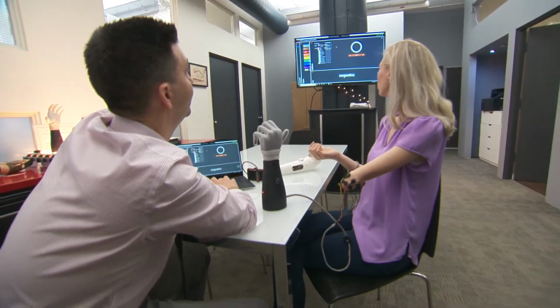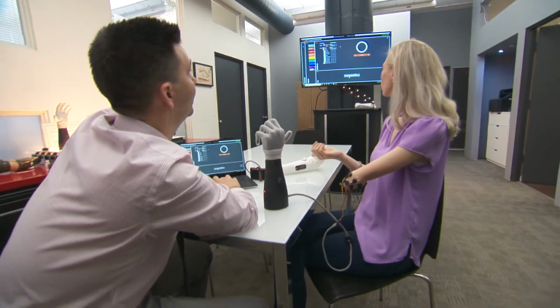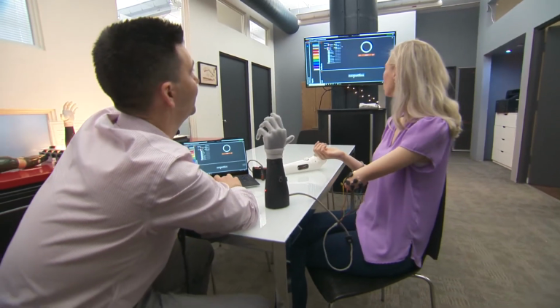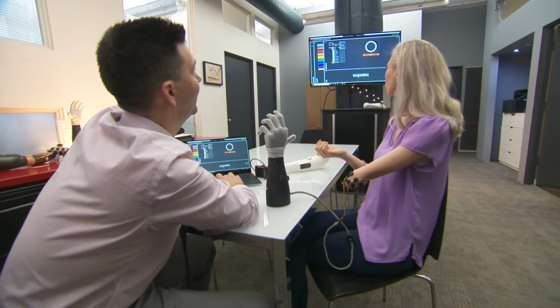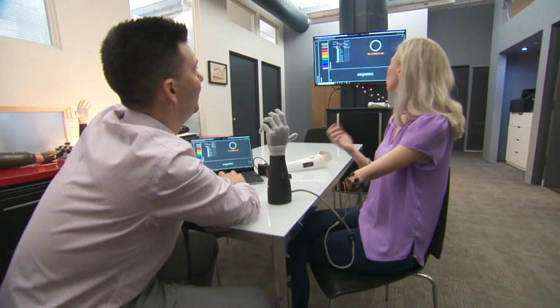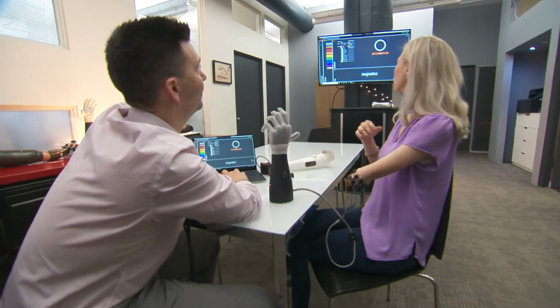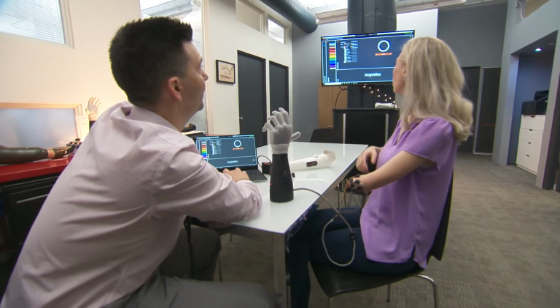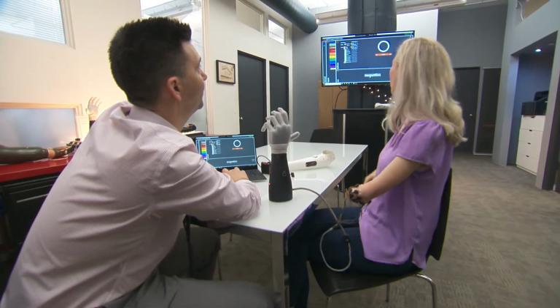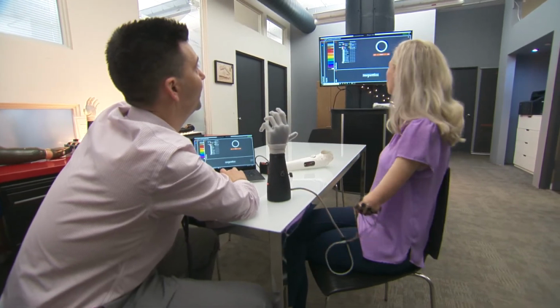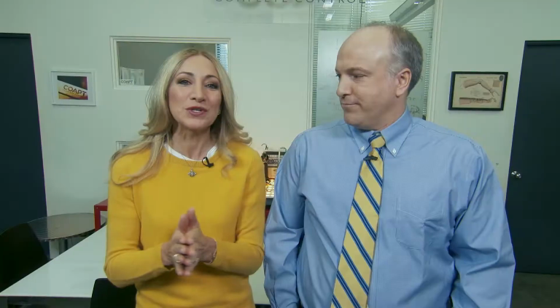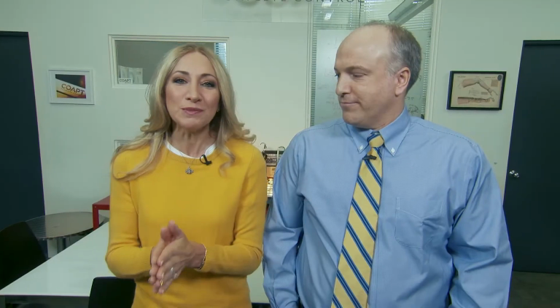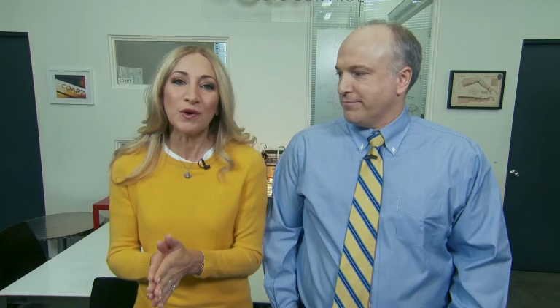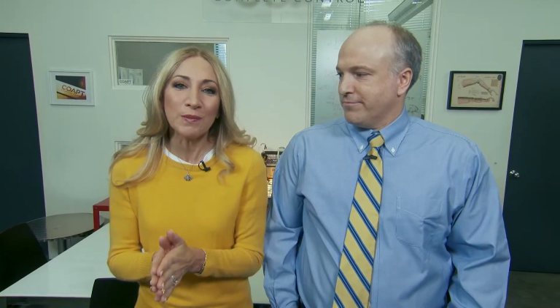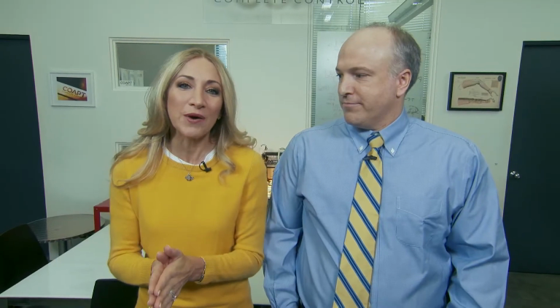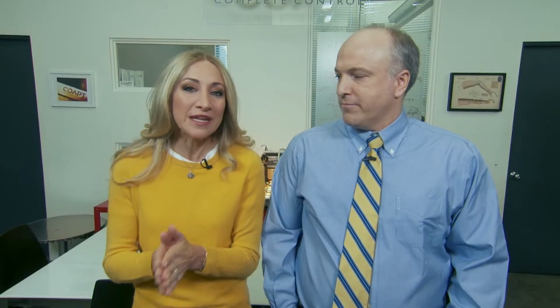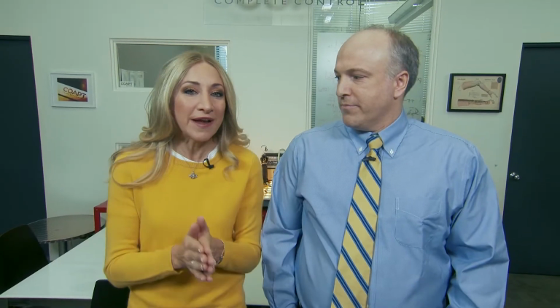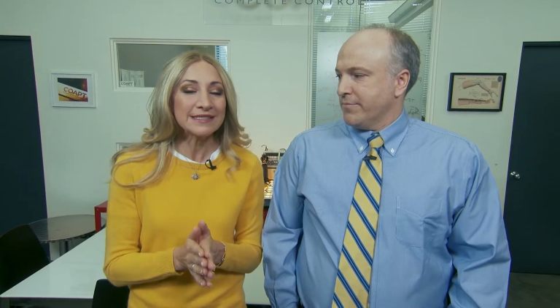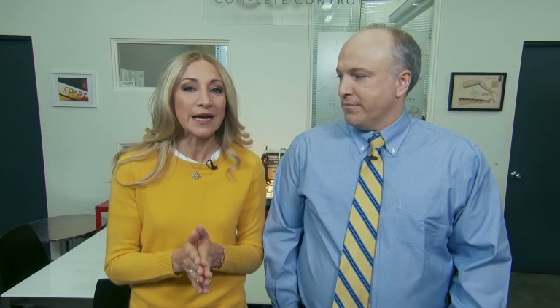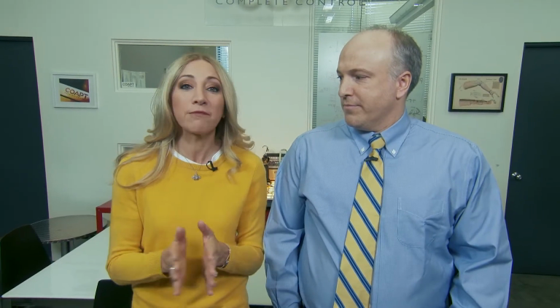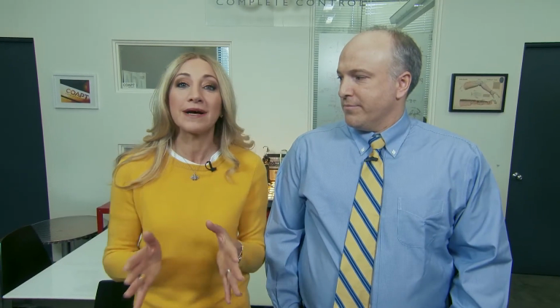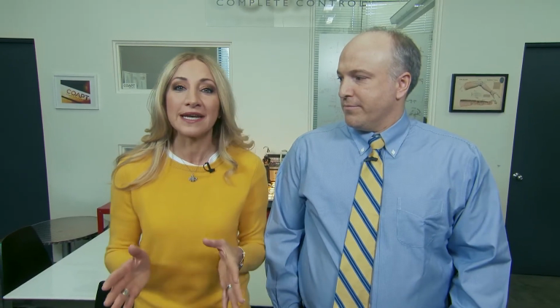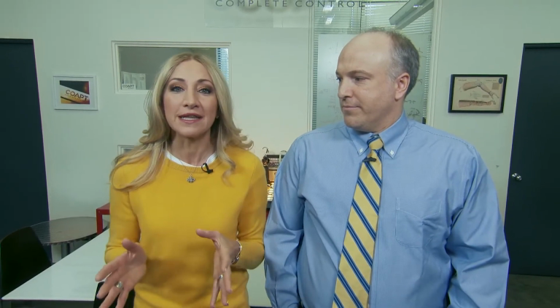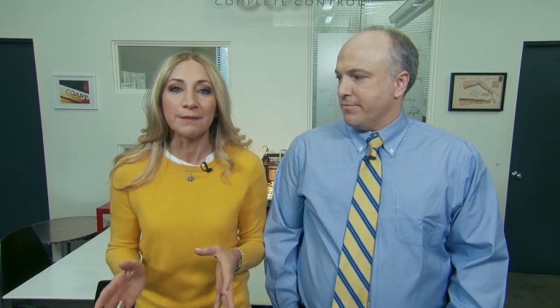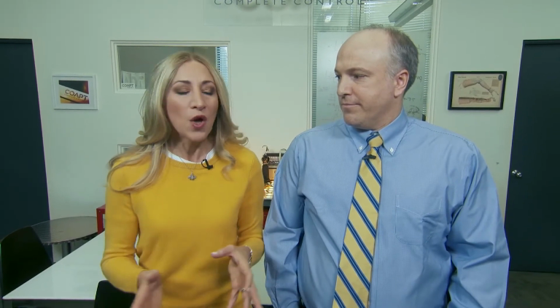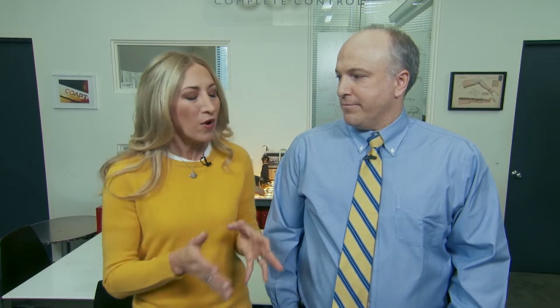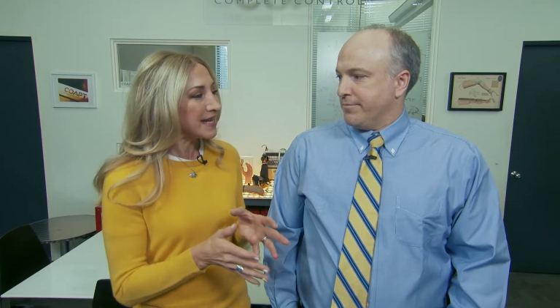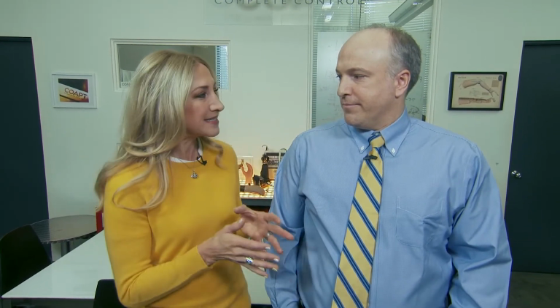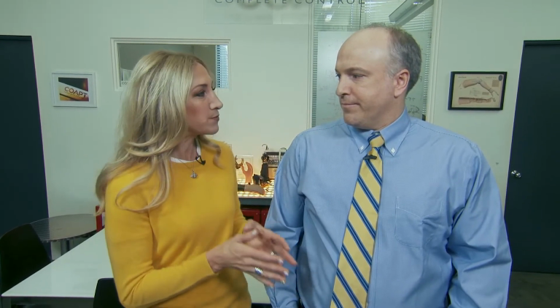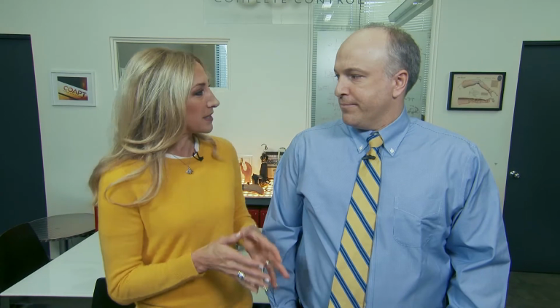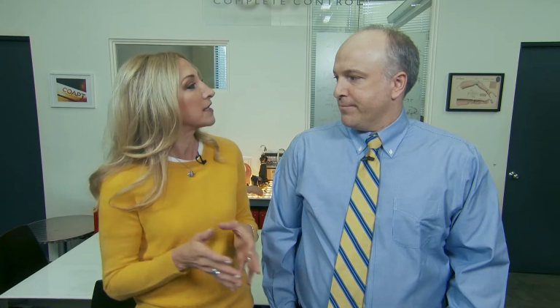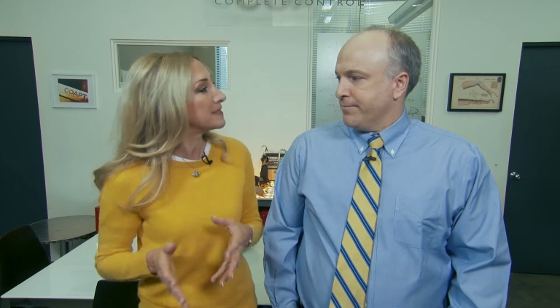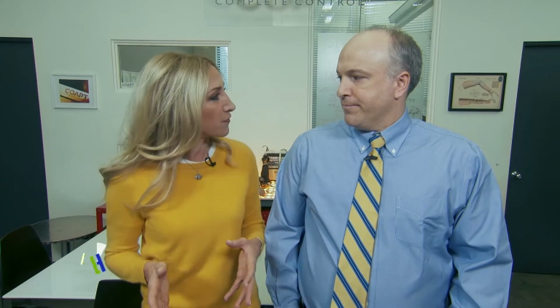I am here with Dr. Hargrove to learn more about an advanced type of prosthetic limb. What makes this prosthetic limb different?